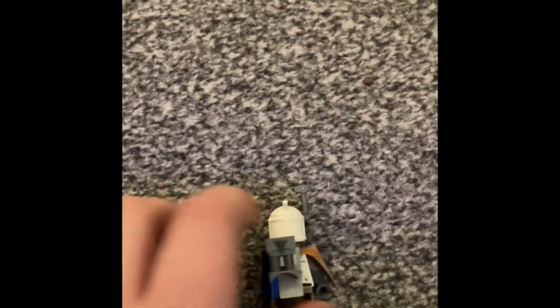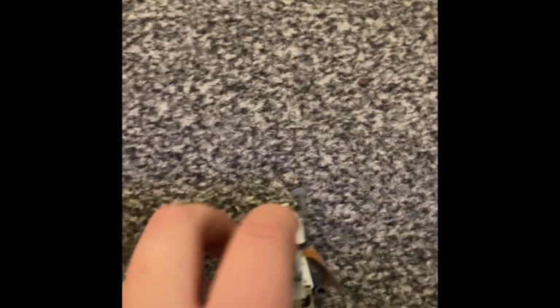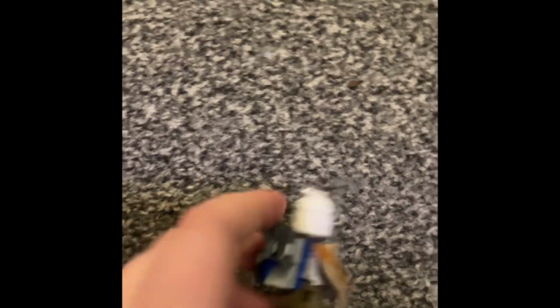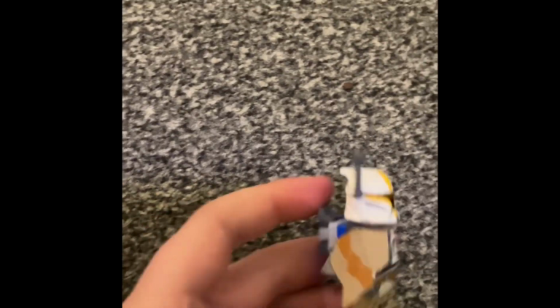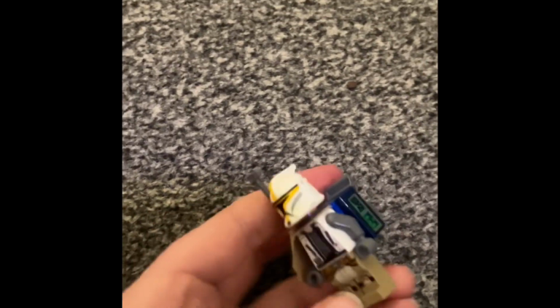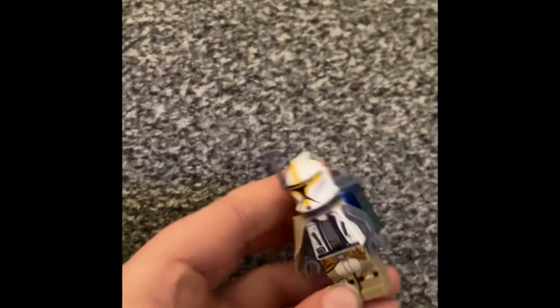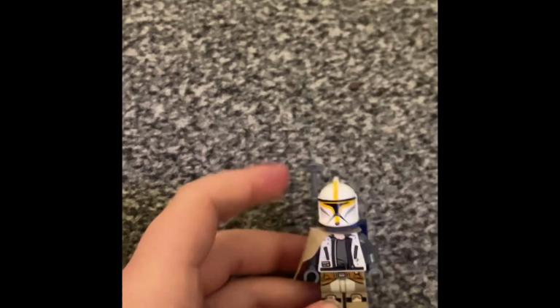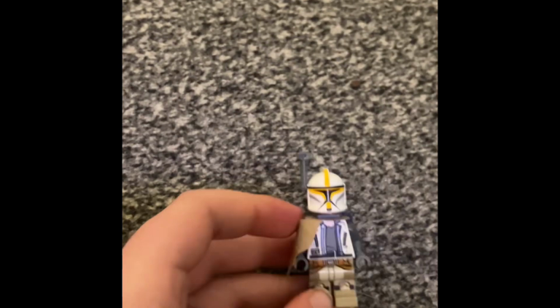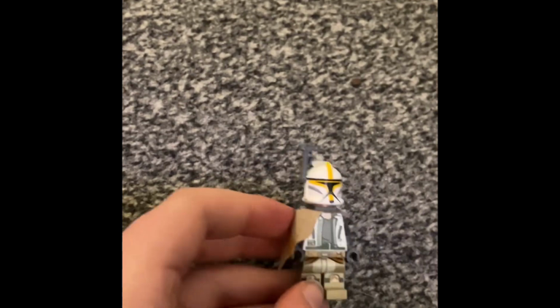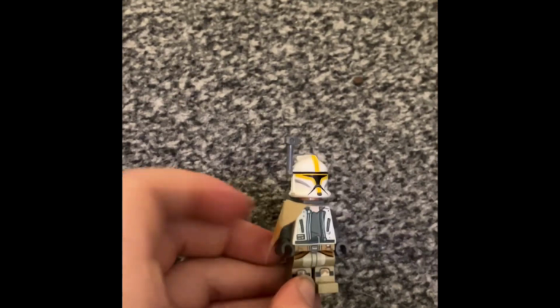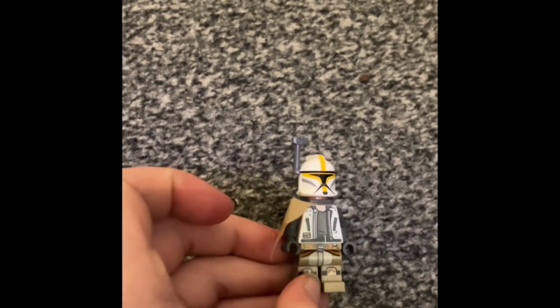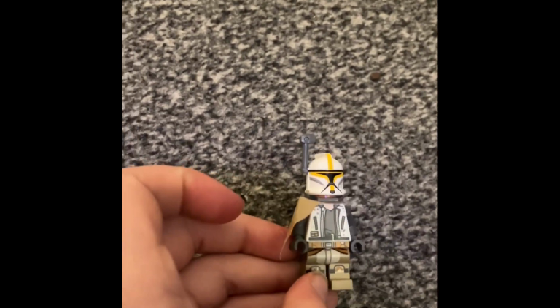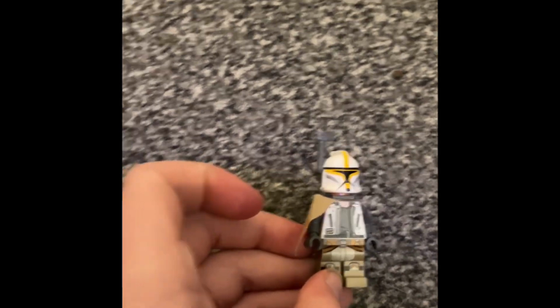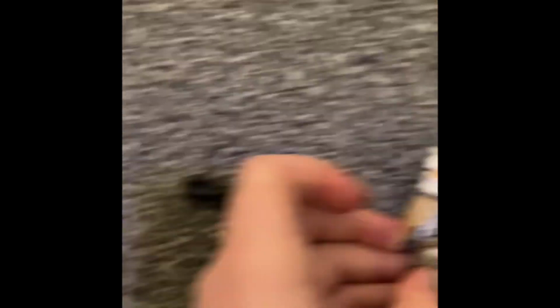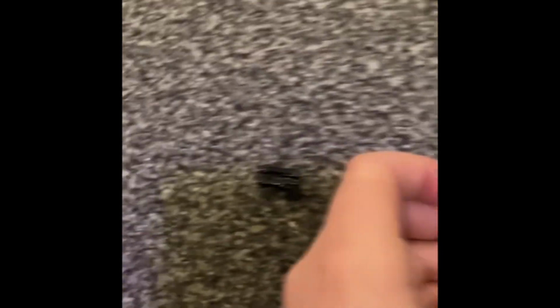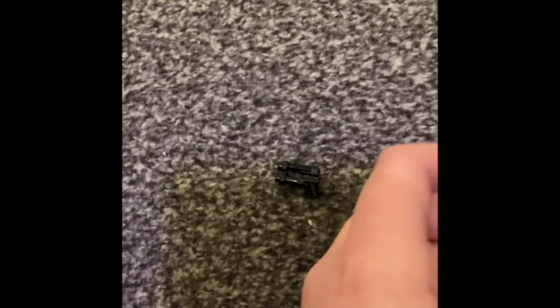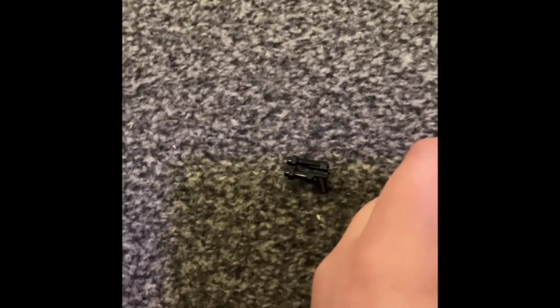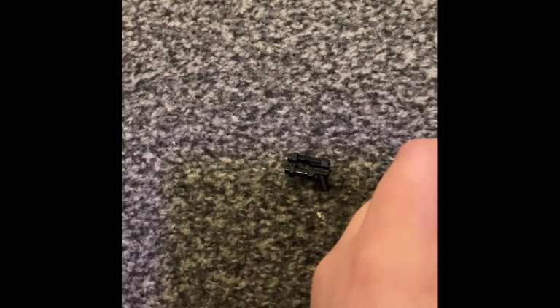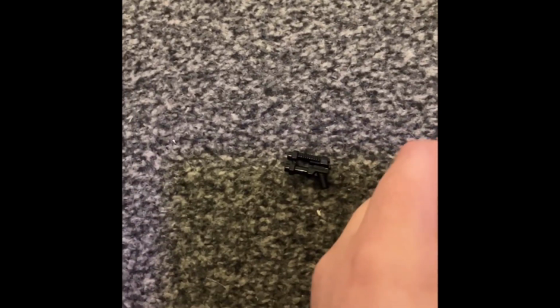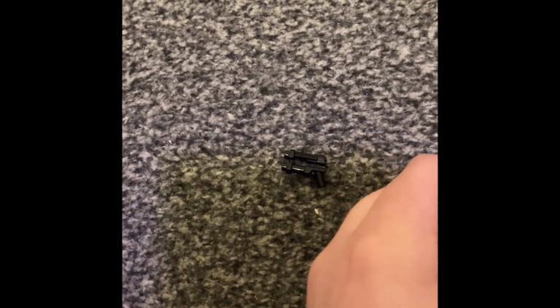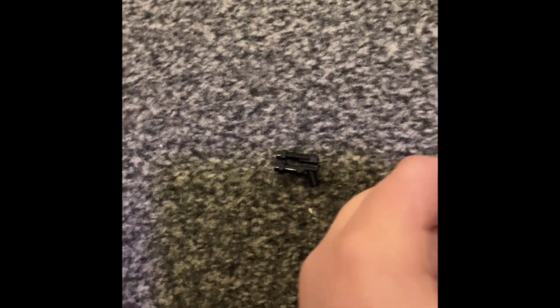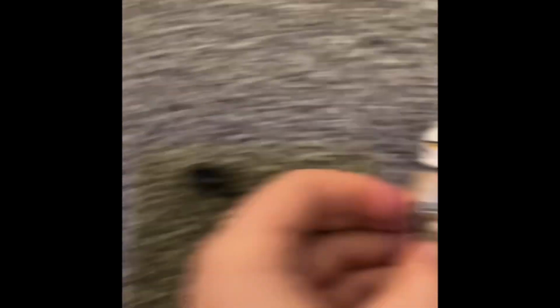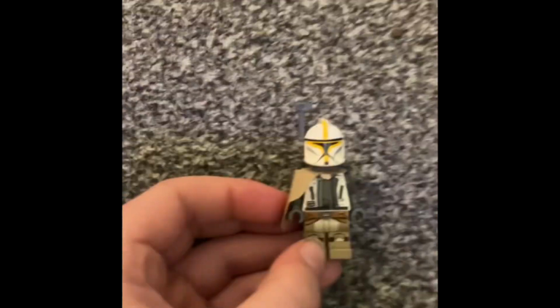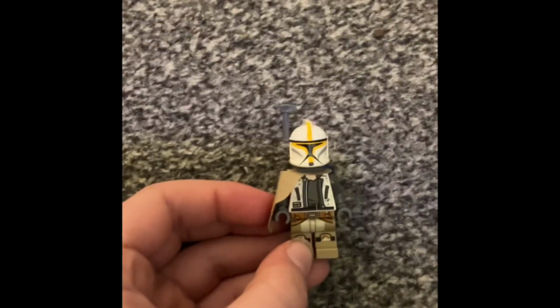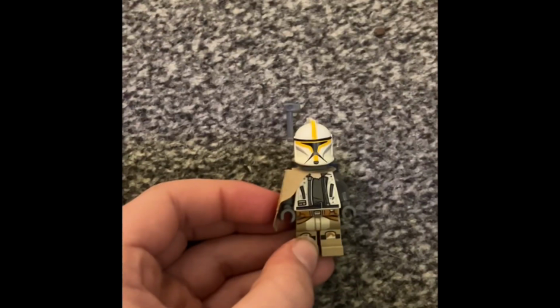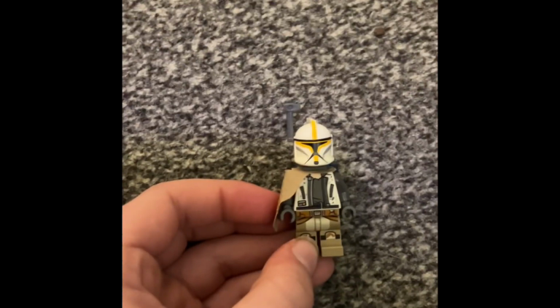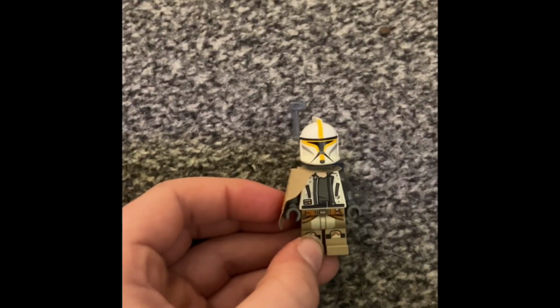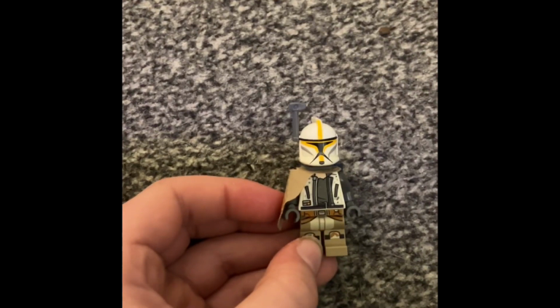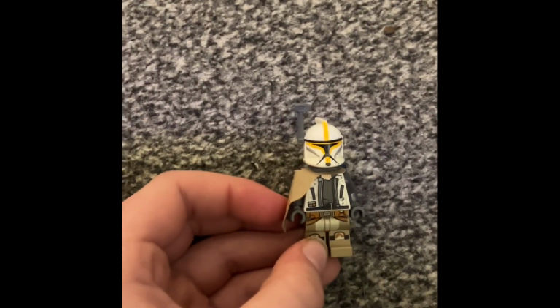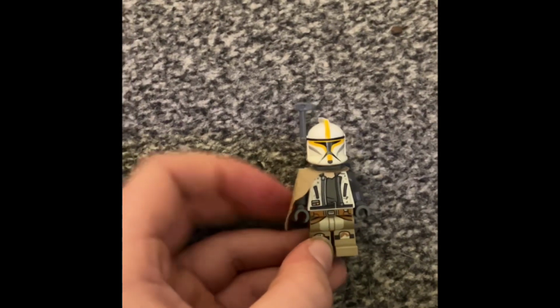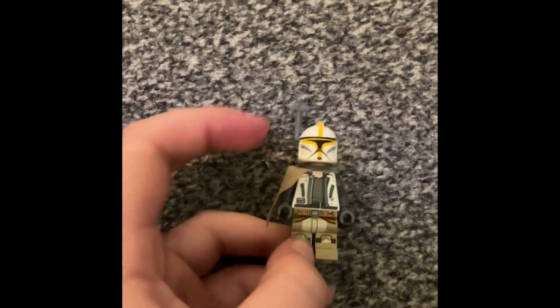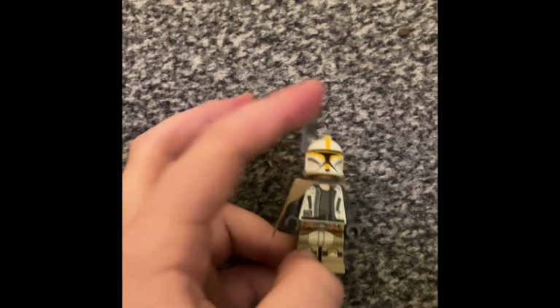And this is your clone deserter minifigure. And if you want to add a pistol, go on, why not?